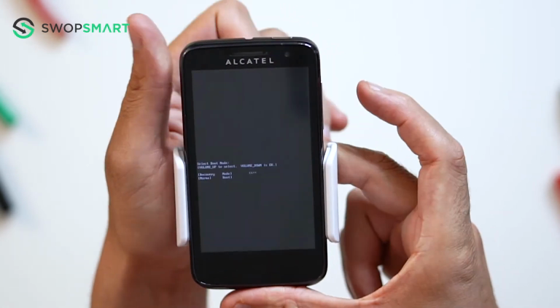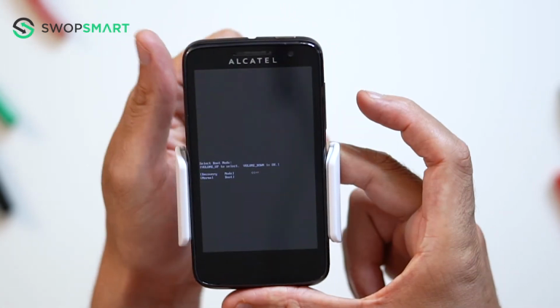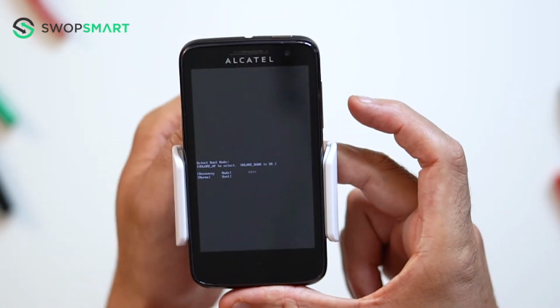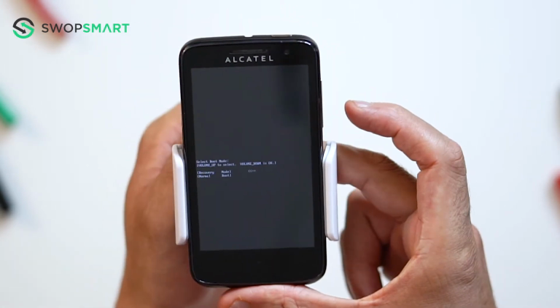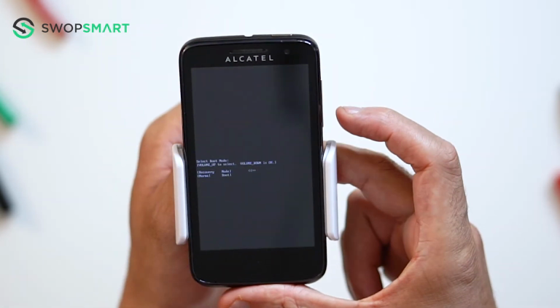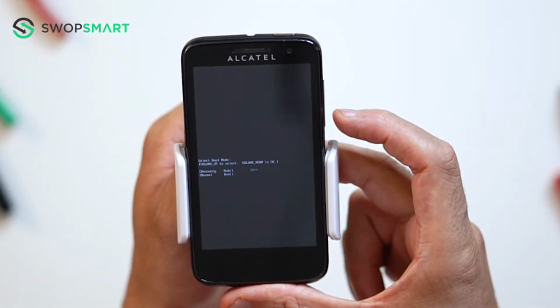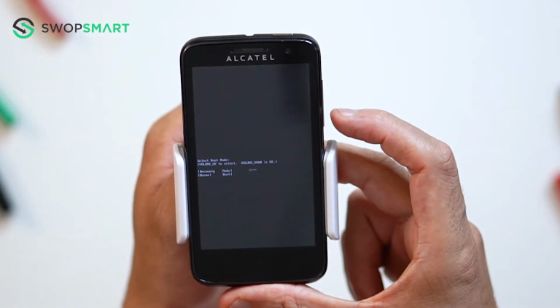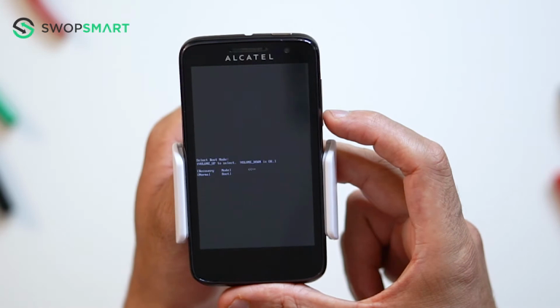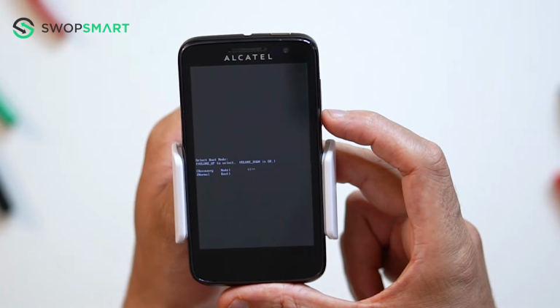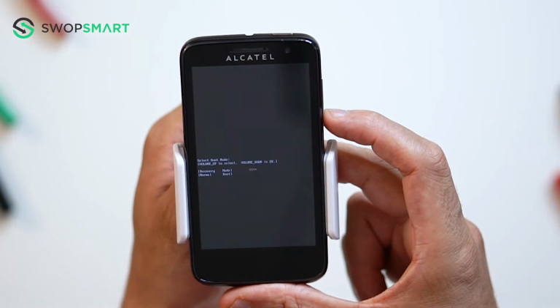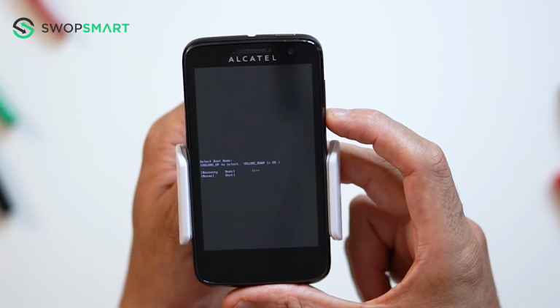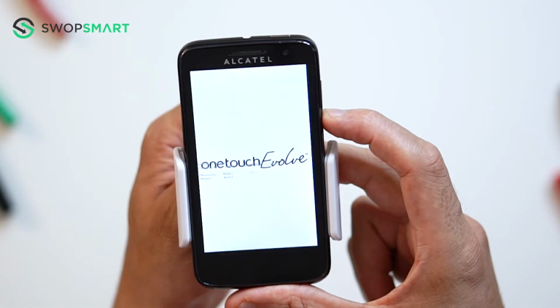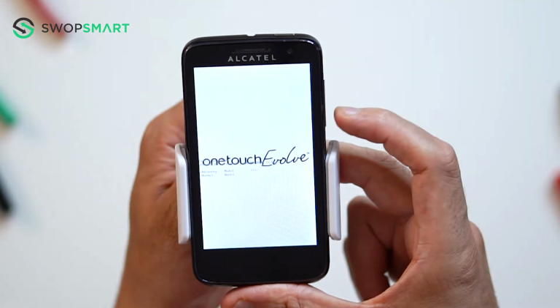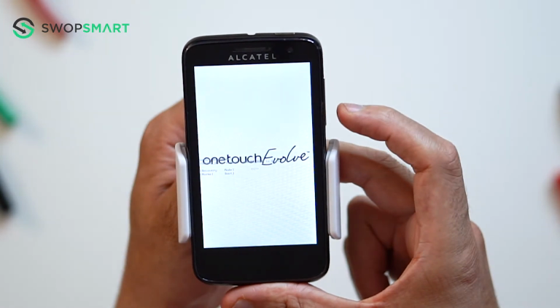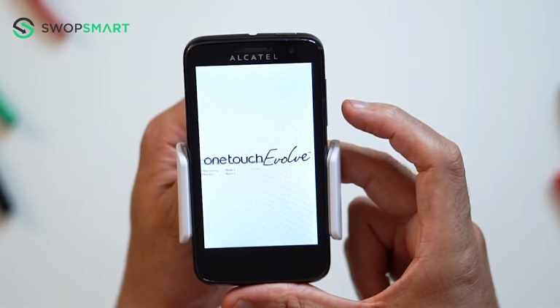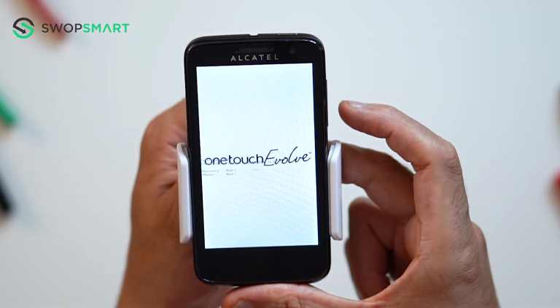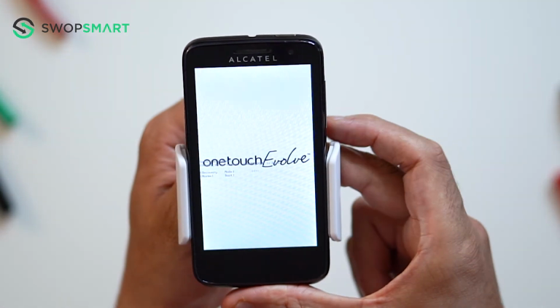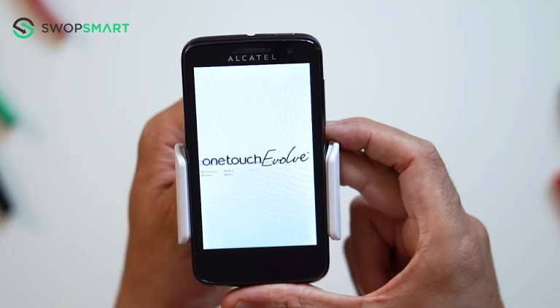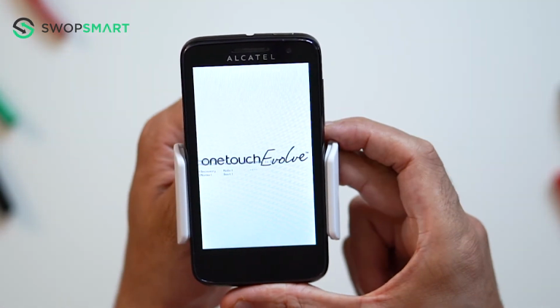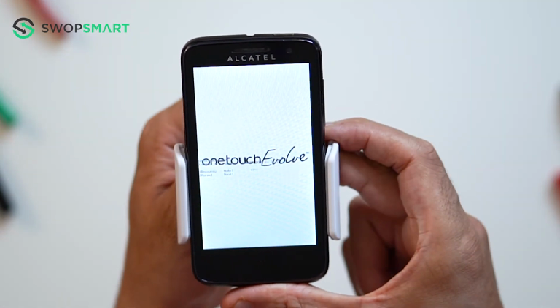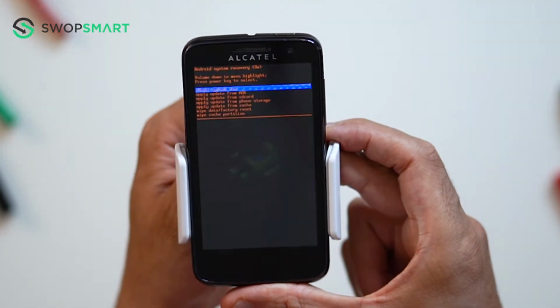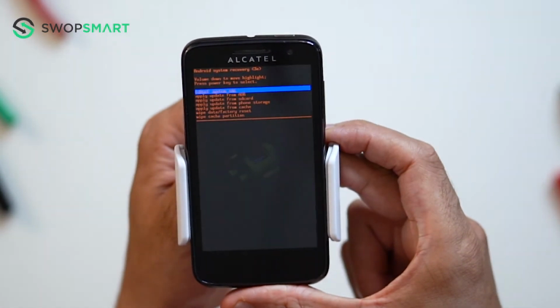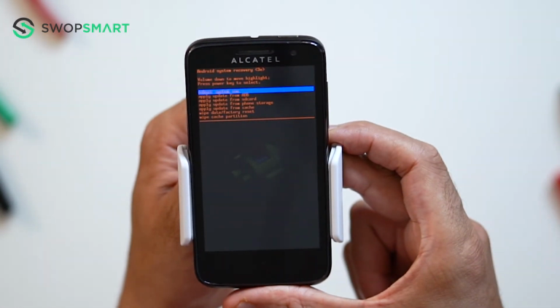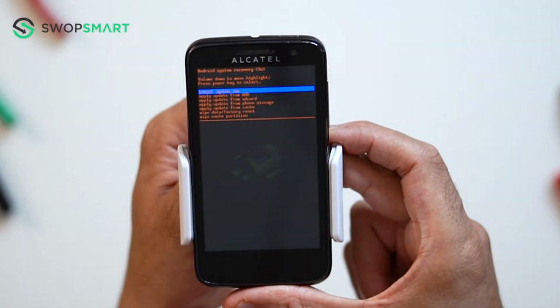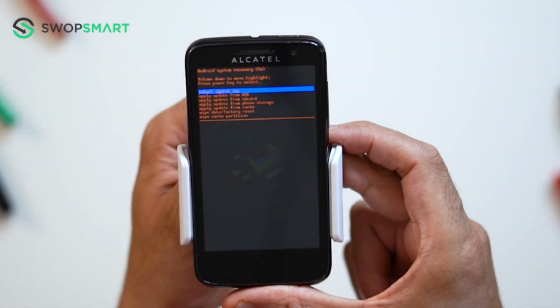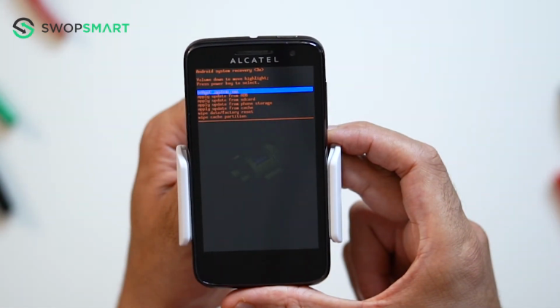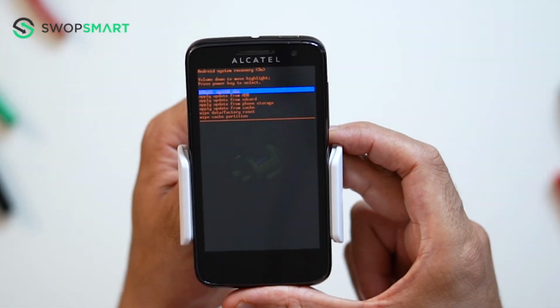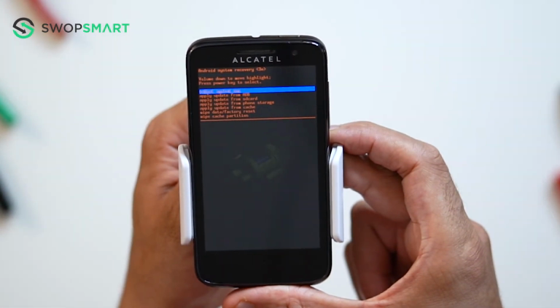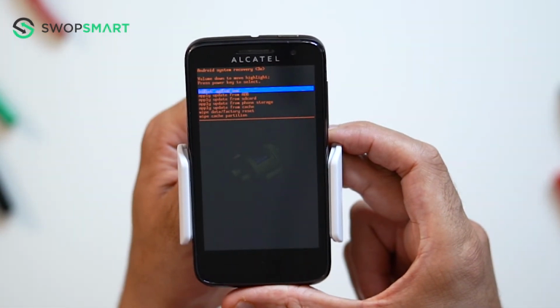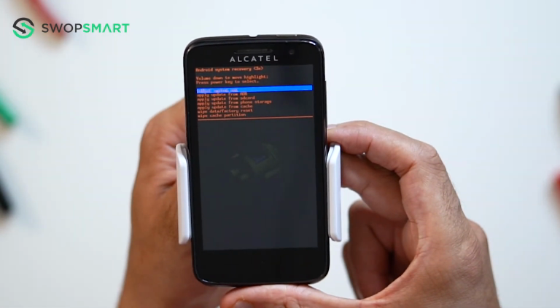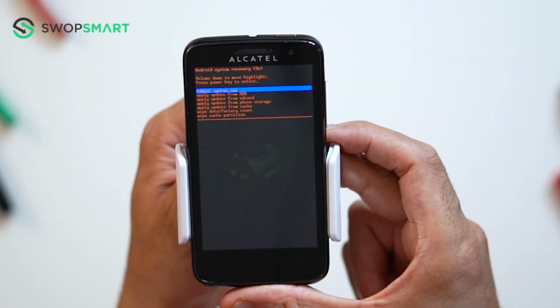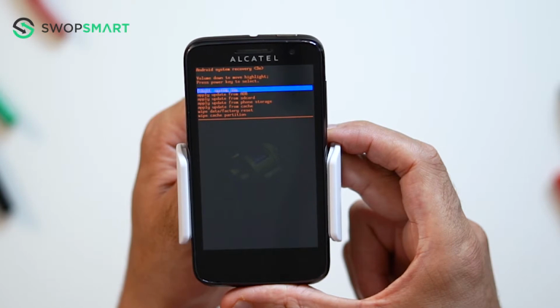Press the volume down button to select recovery mode. Now wait until the Android recovery screen pops up.